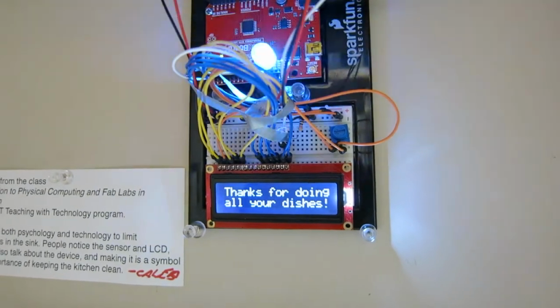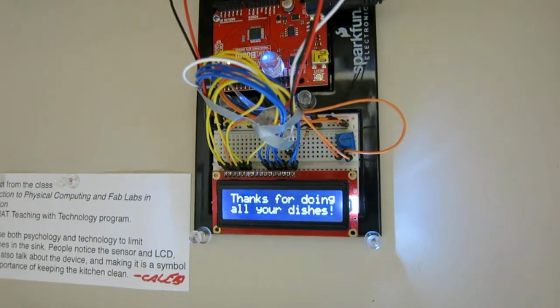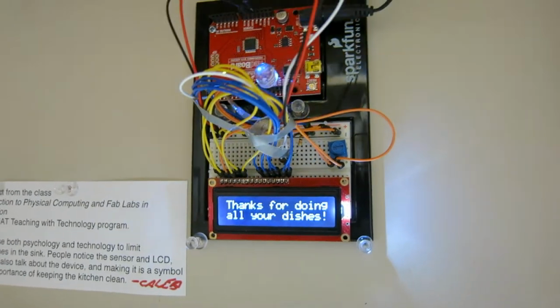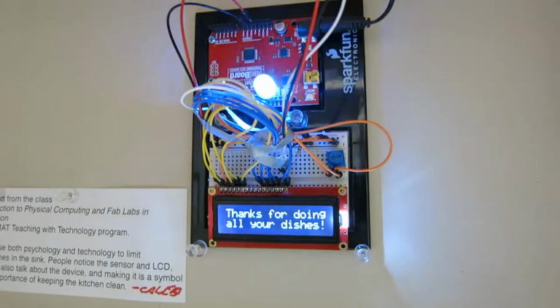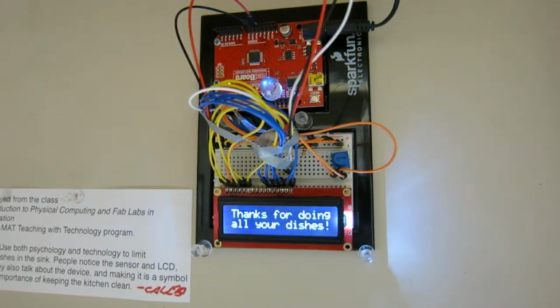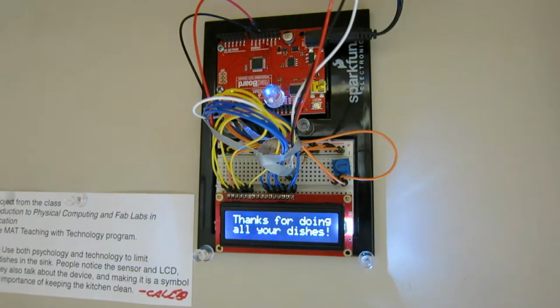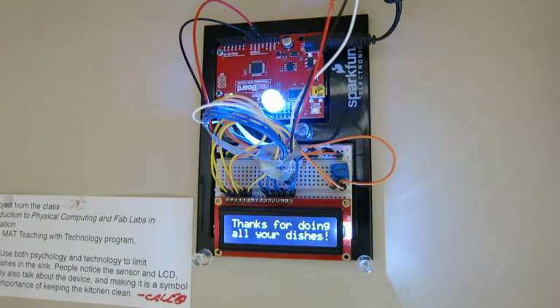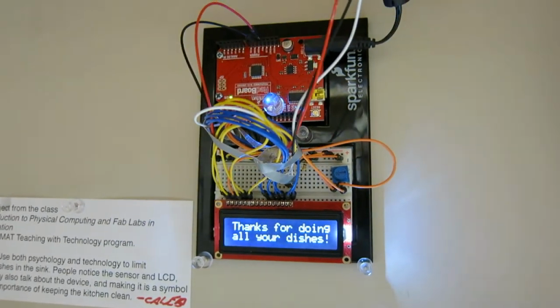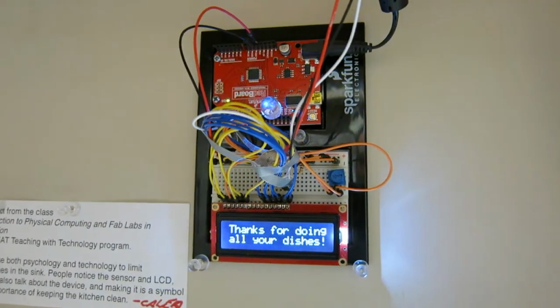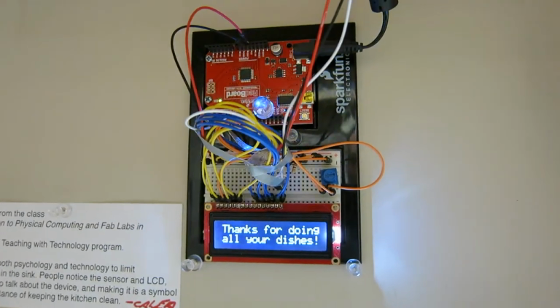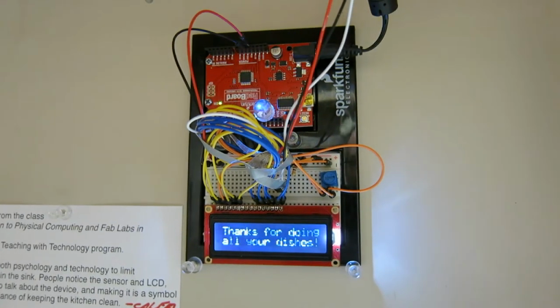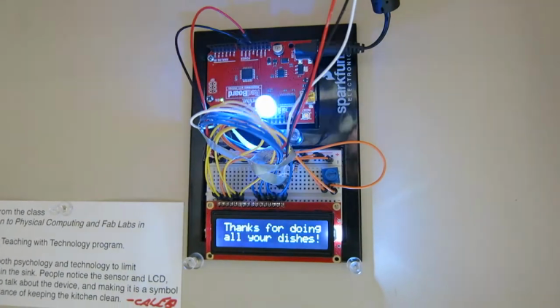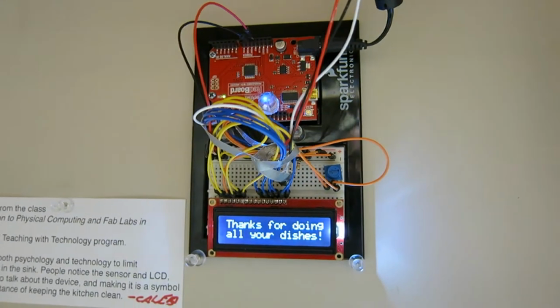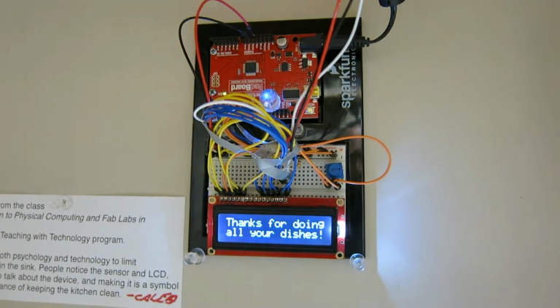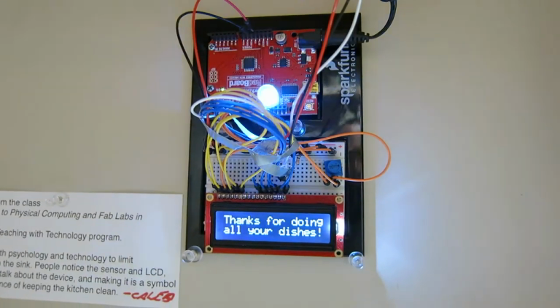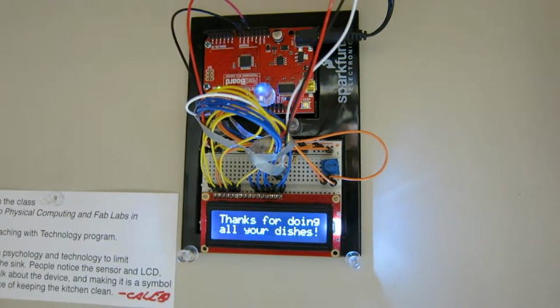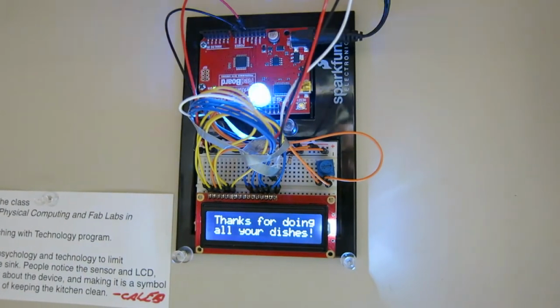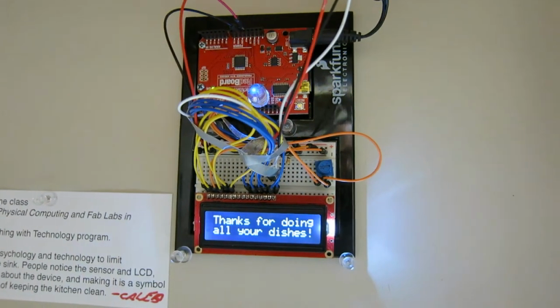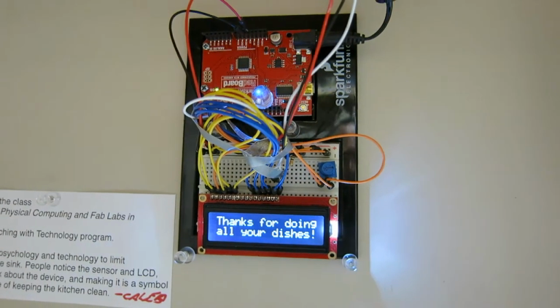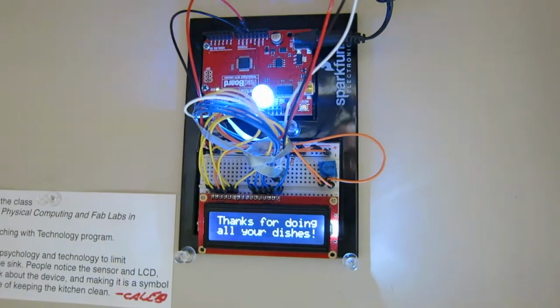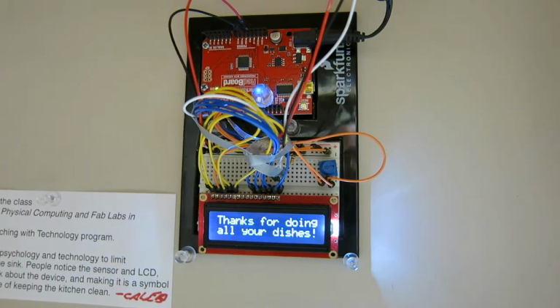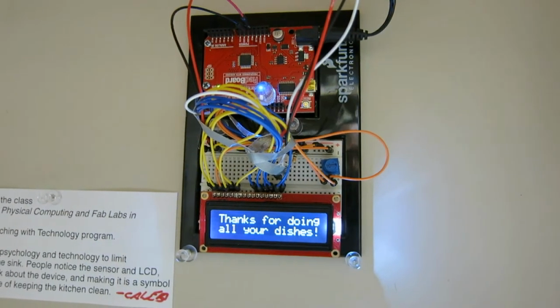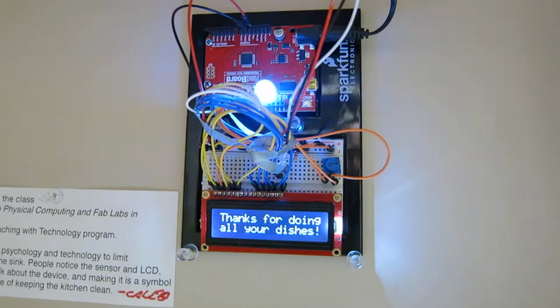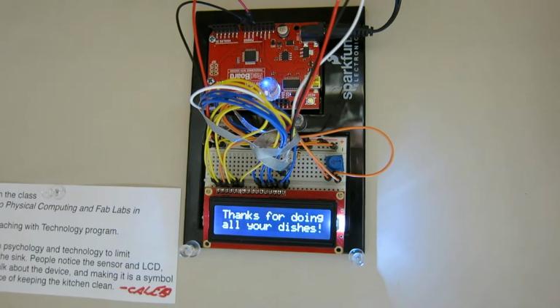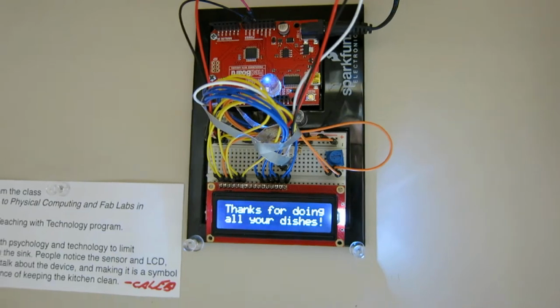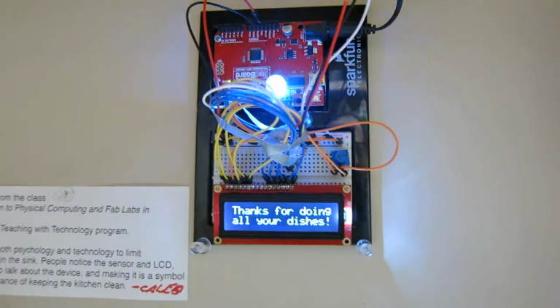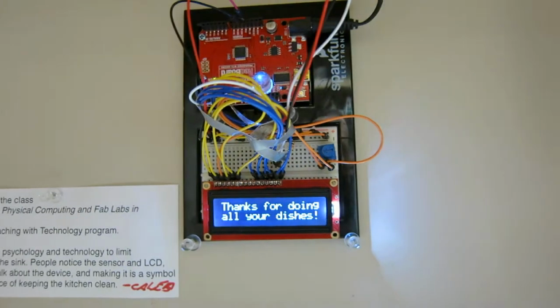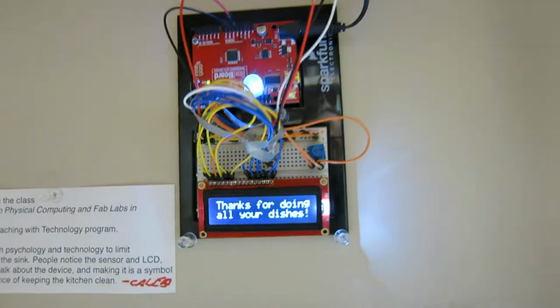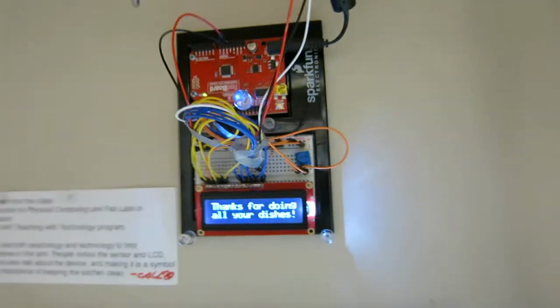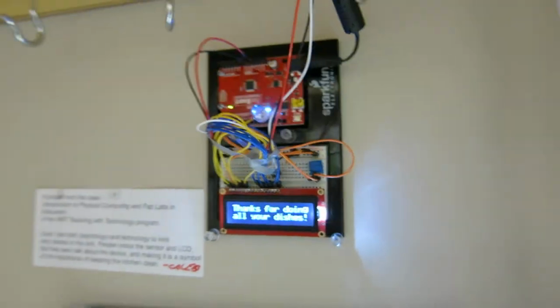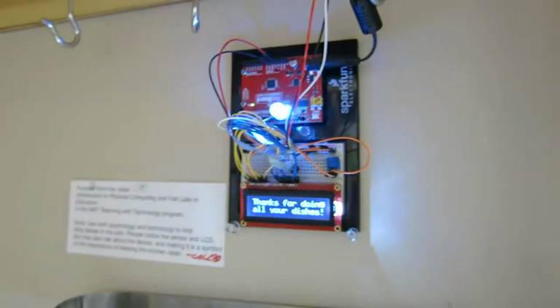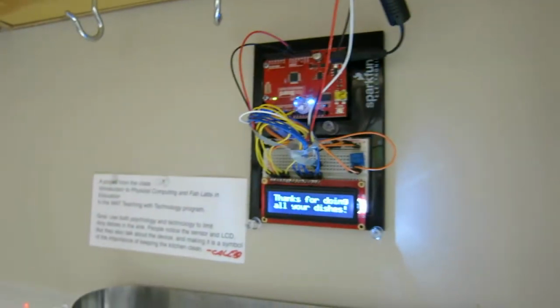It used to be a red light, now it's a blue light. Red is sort of a violent, stopping color and people wanted a nicer blue color.